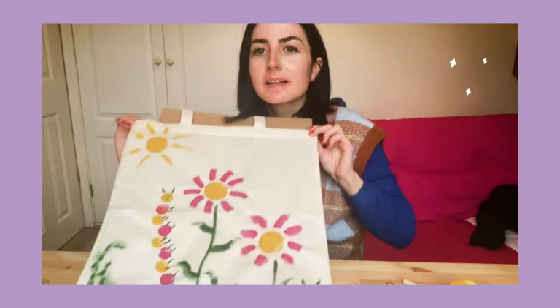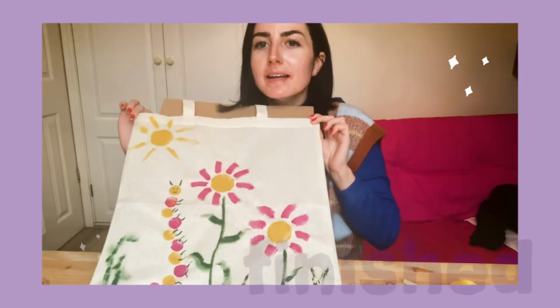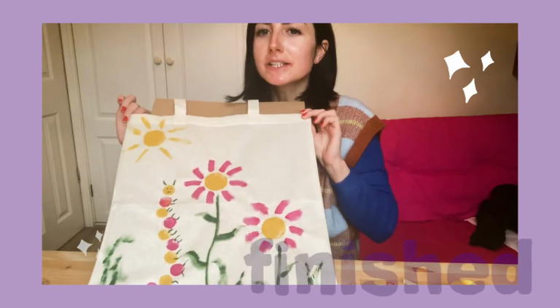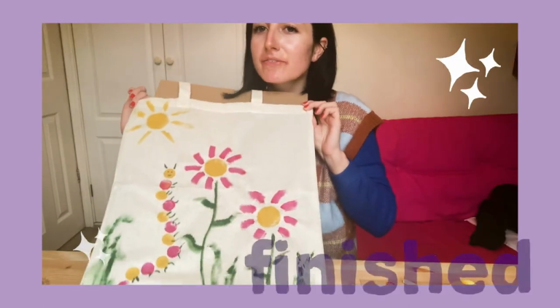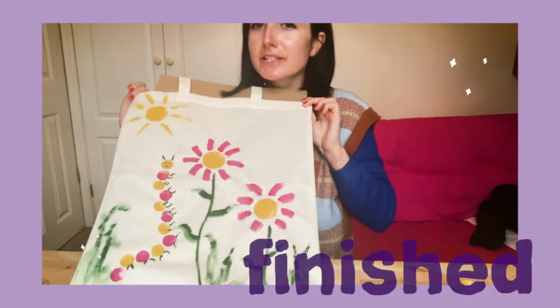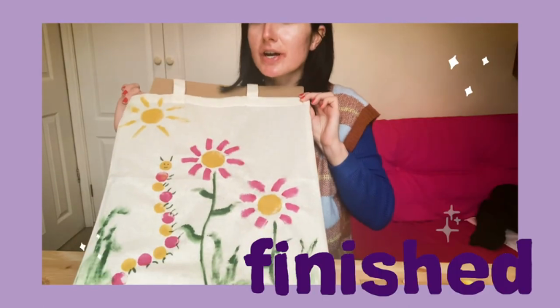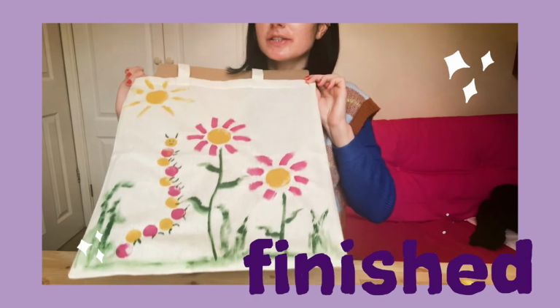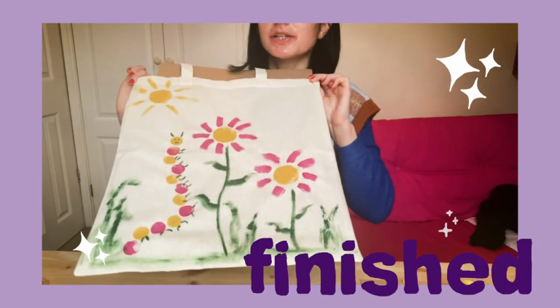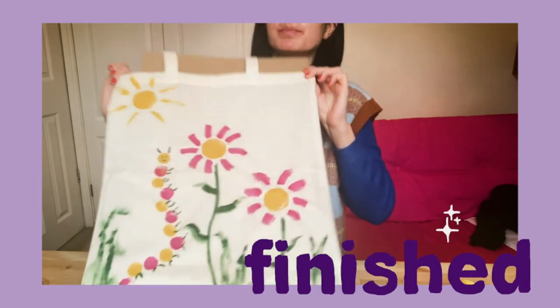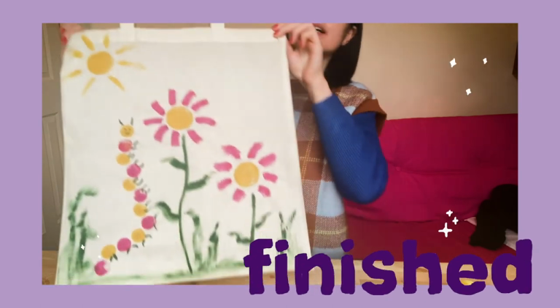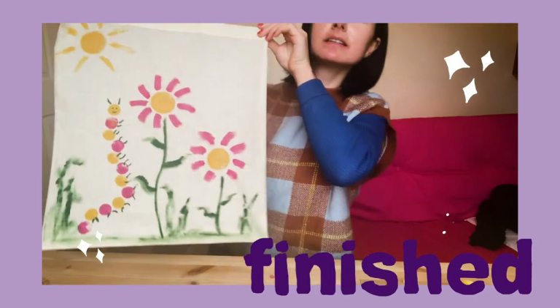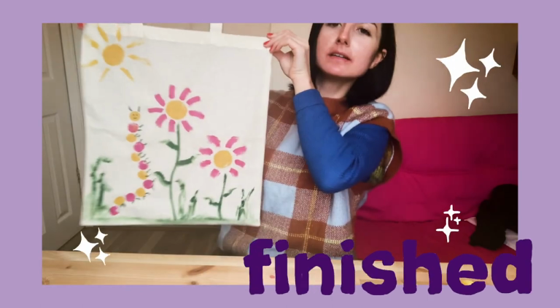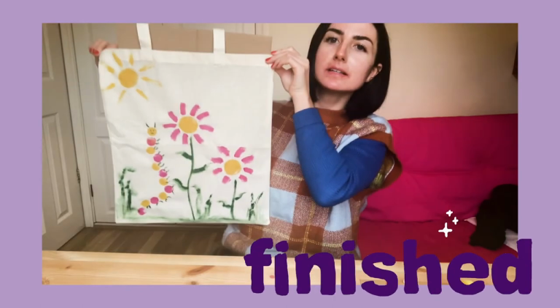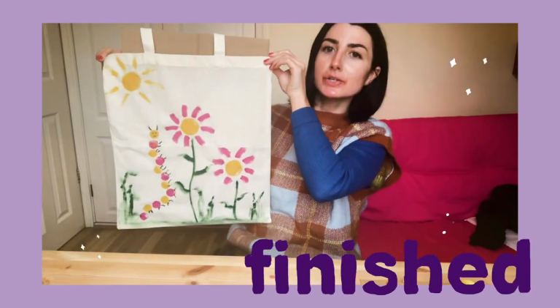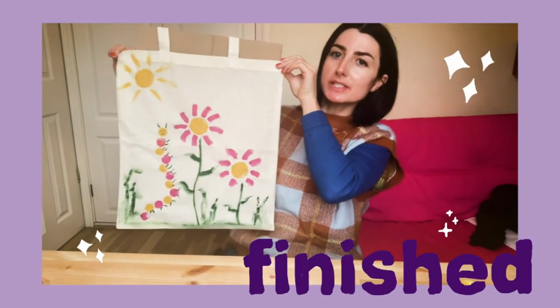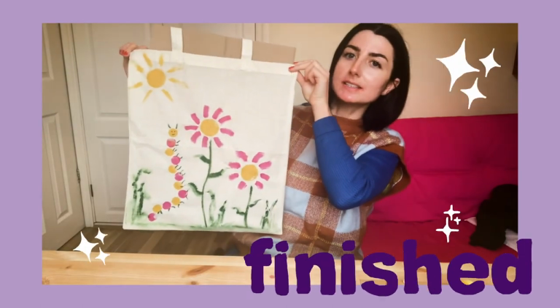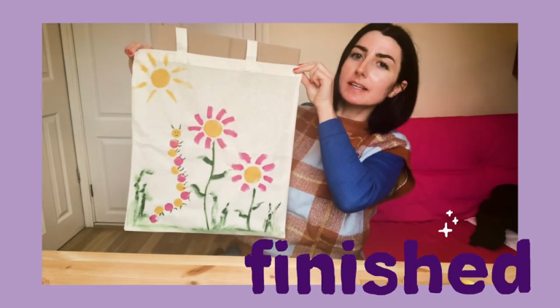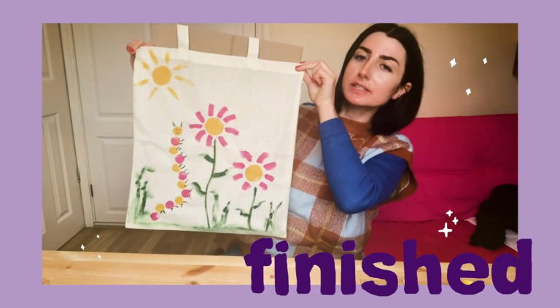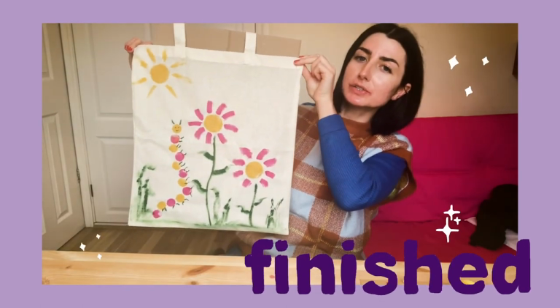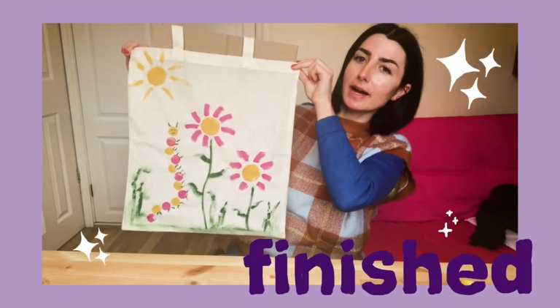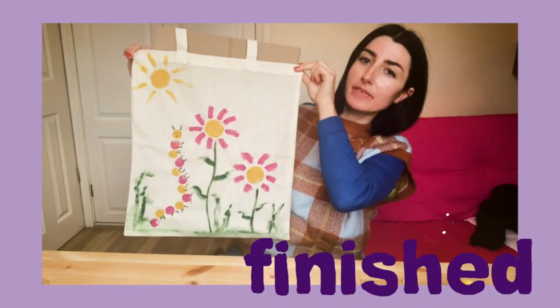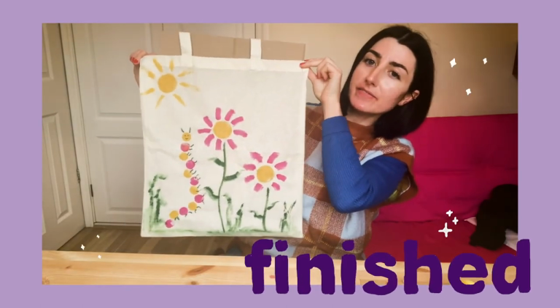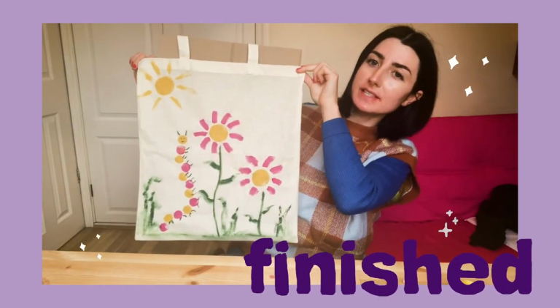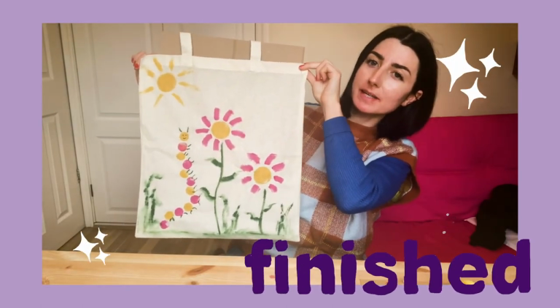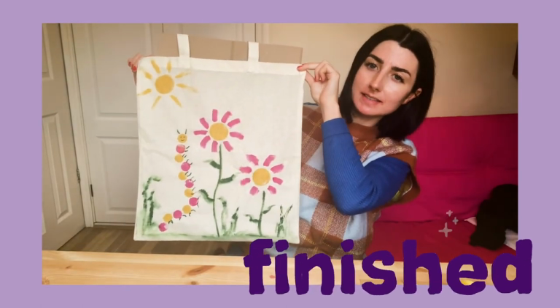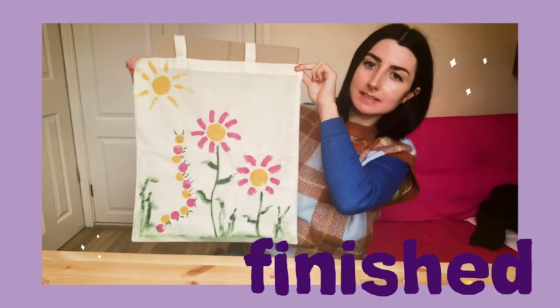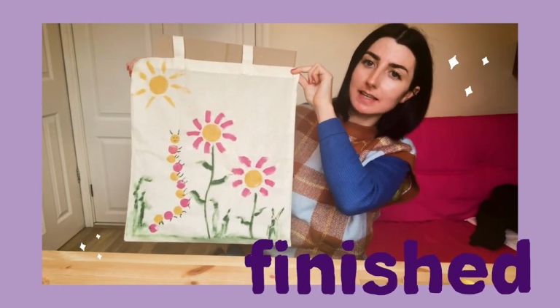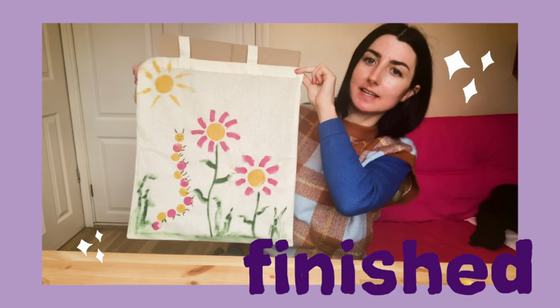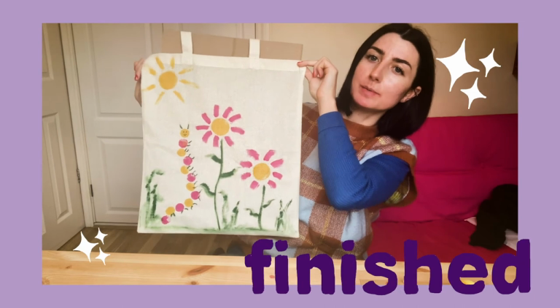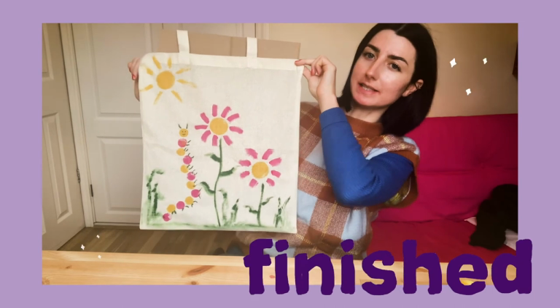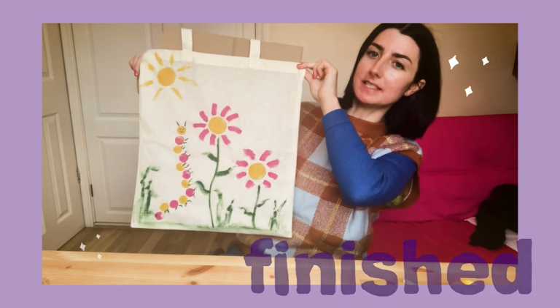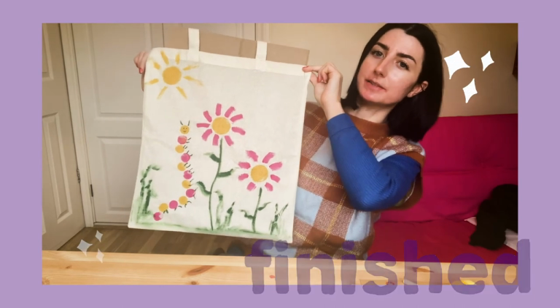Here's our finished garden tote bag. You just need to leave this to dry for 15 minutes and then it'll be ready to use.